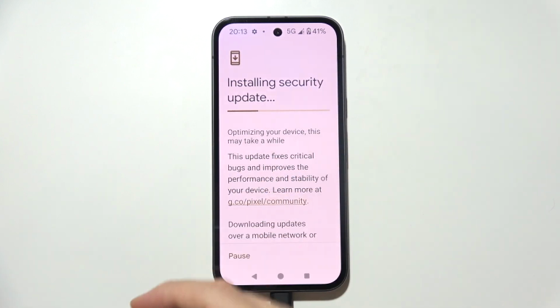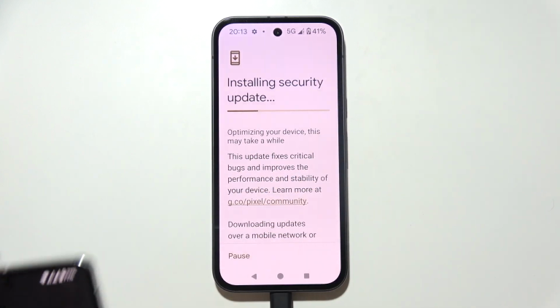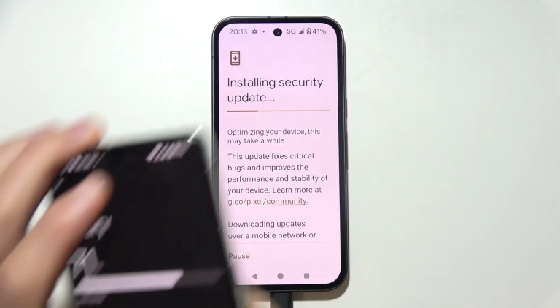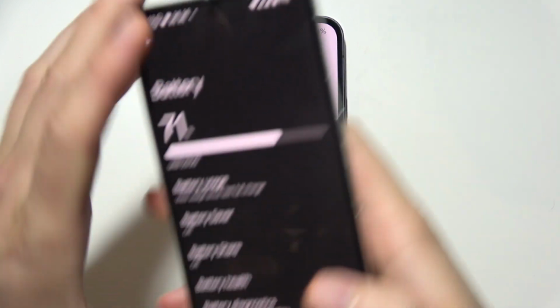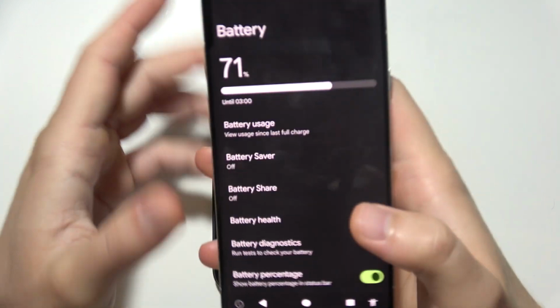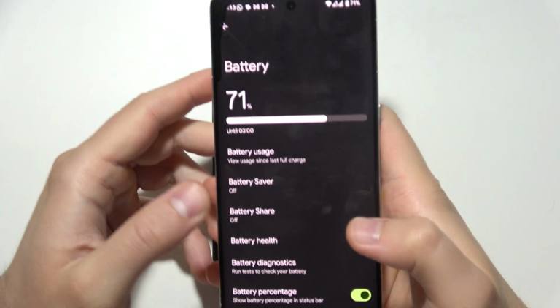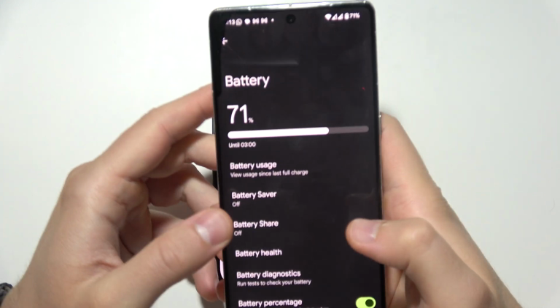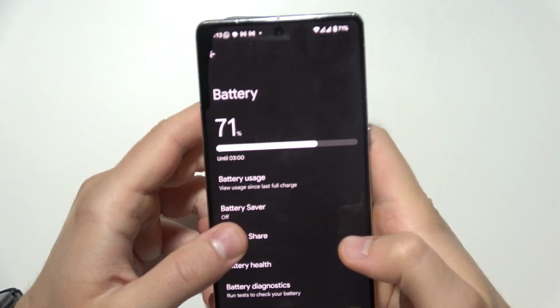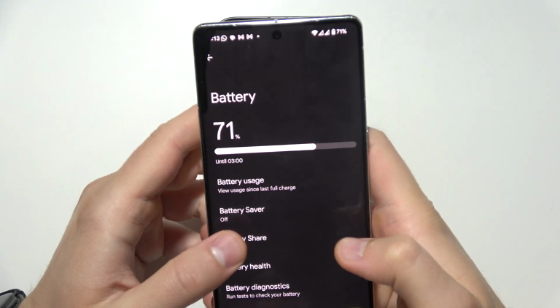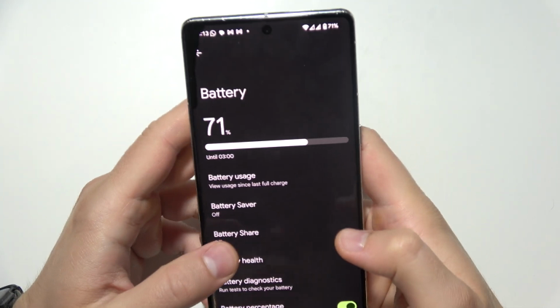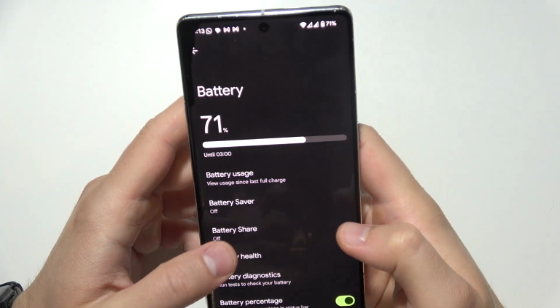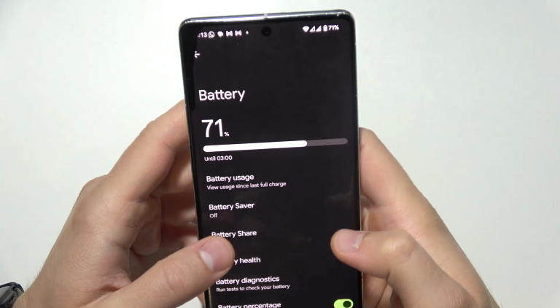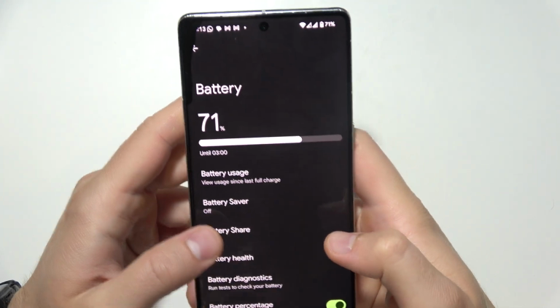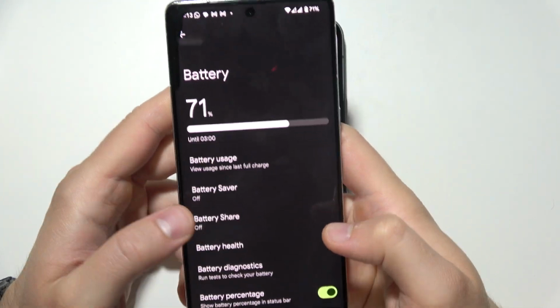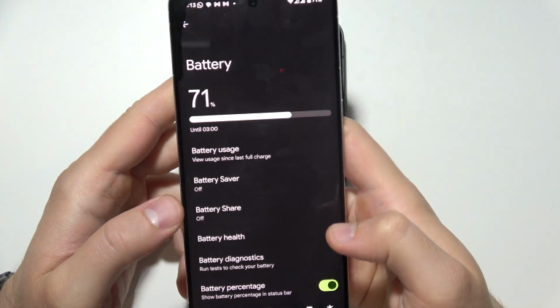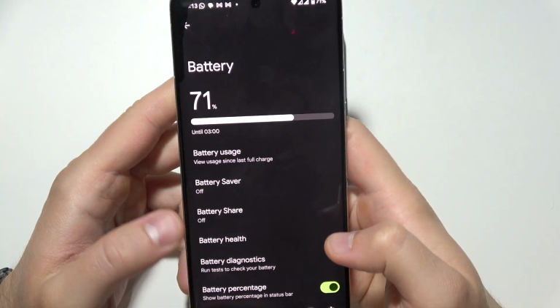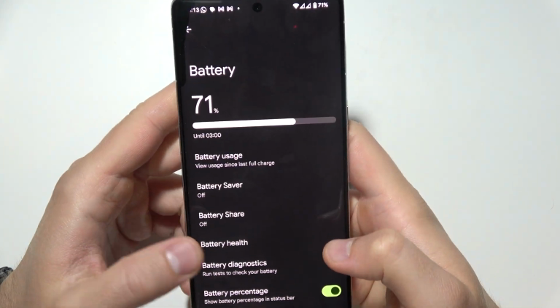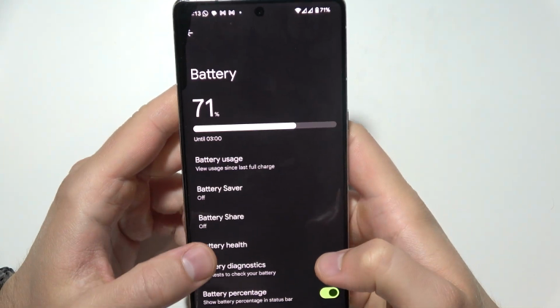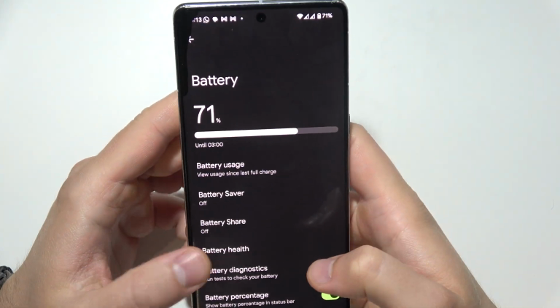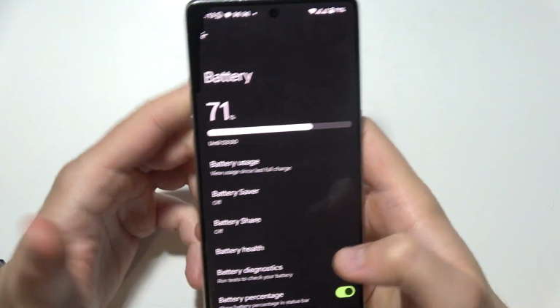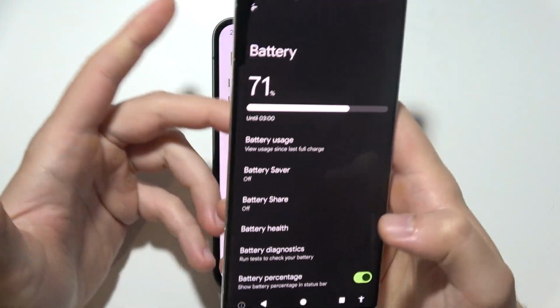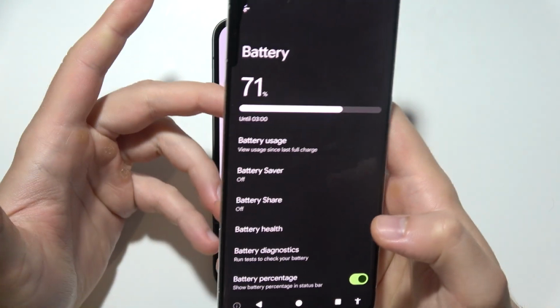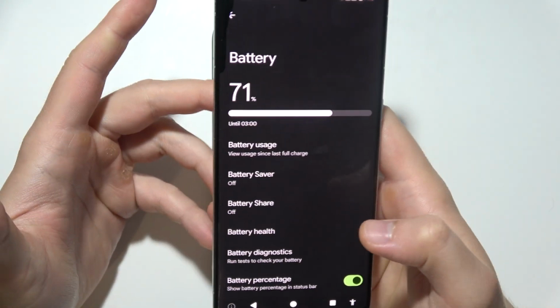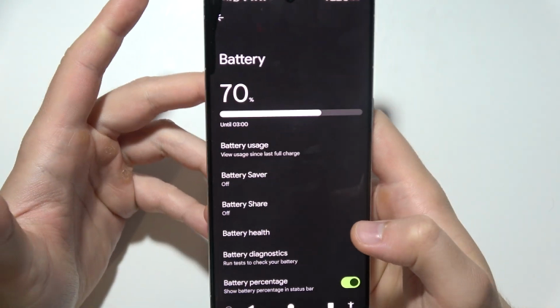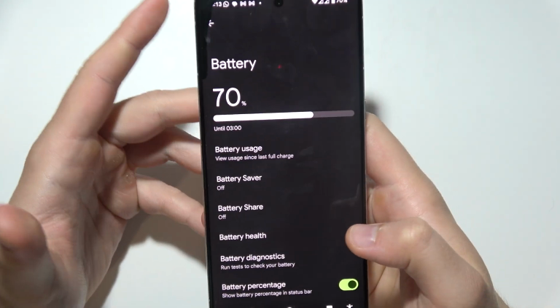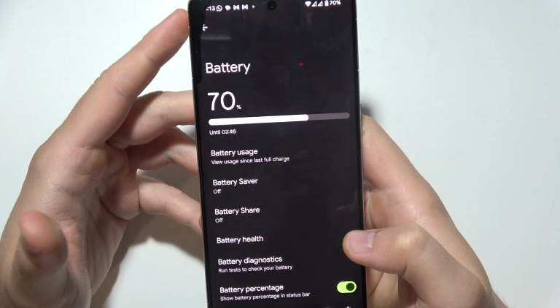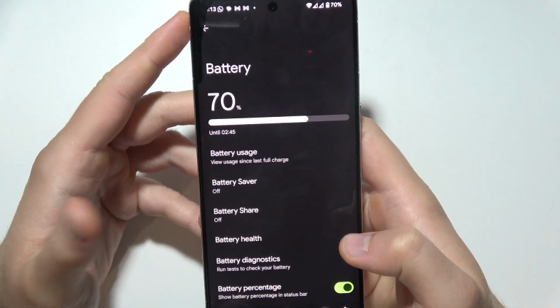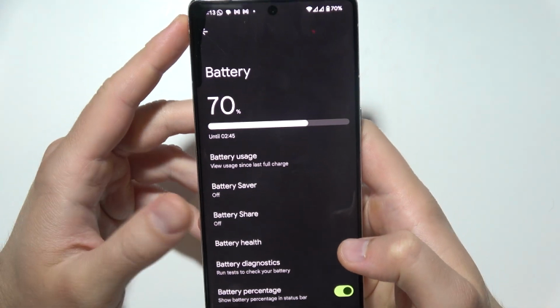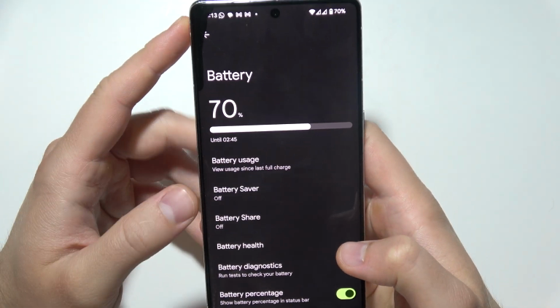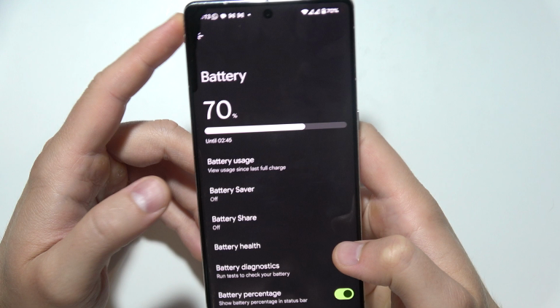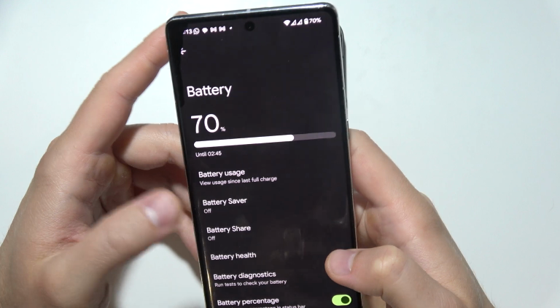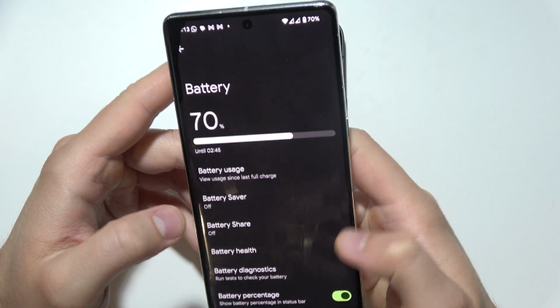Hey, if your battery sharing is not working on your Google Pixel, let me show you how you can try to fix this.